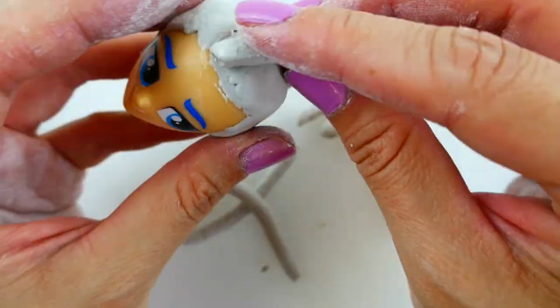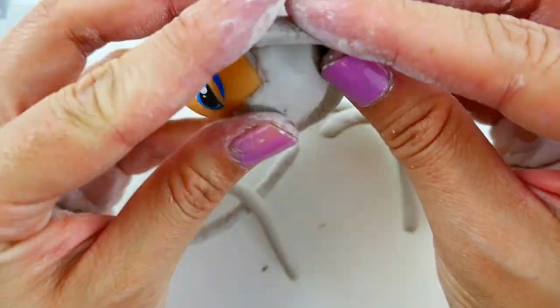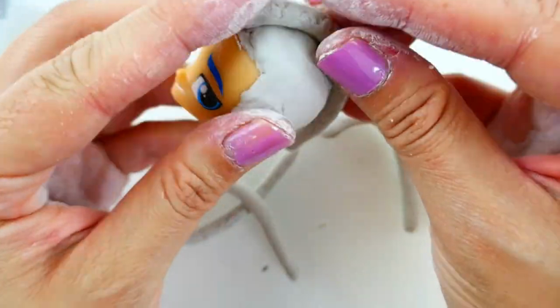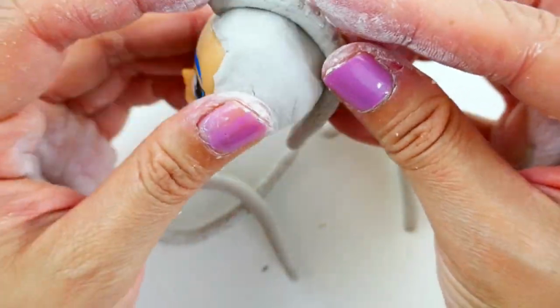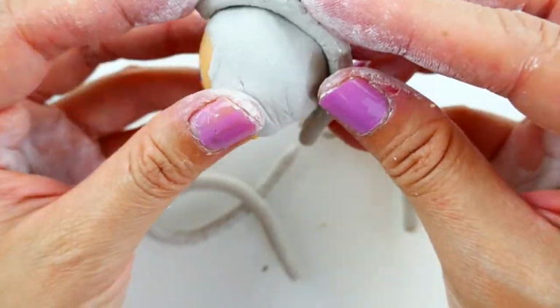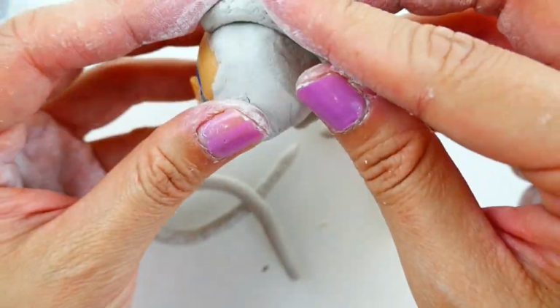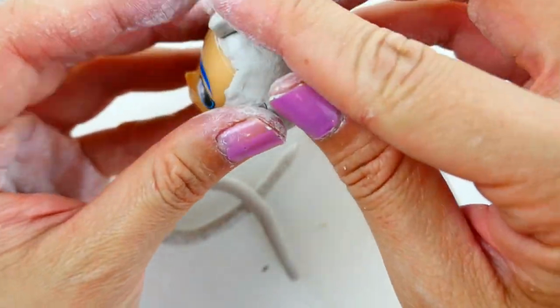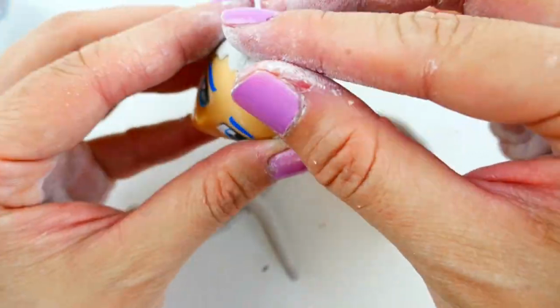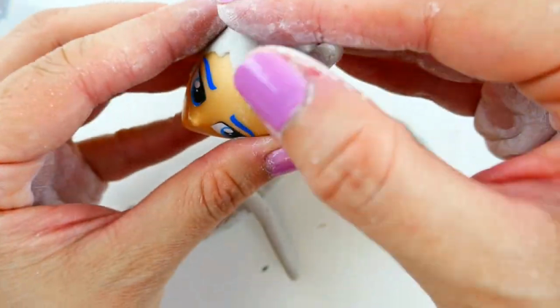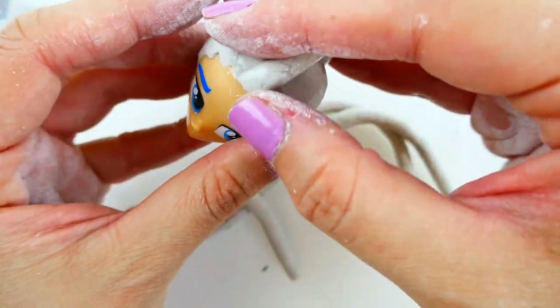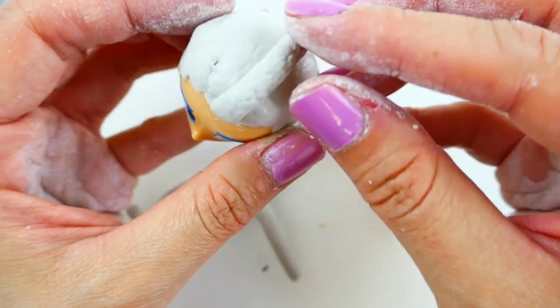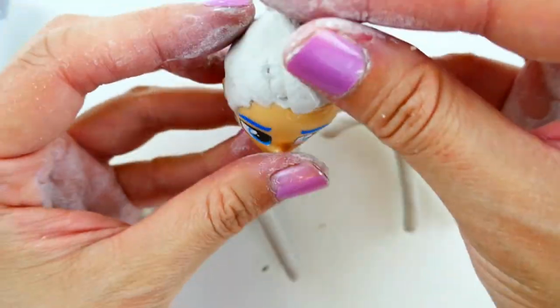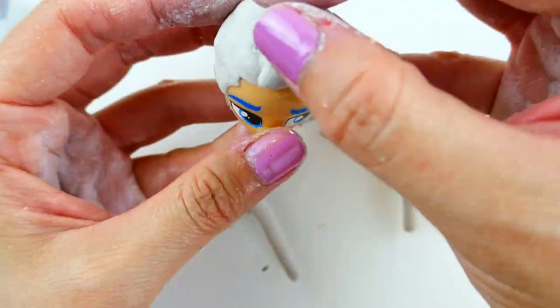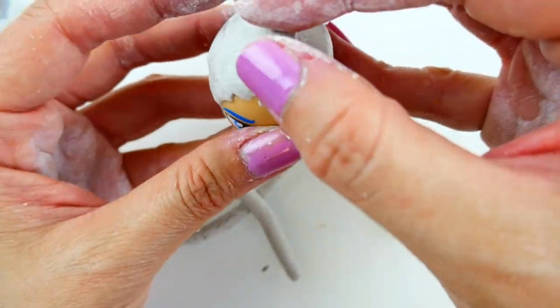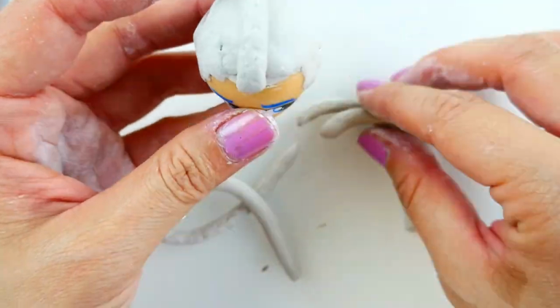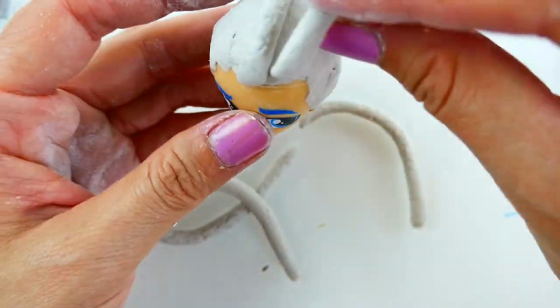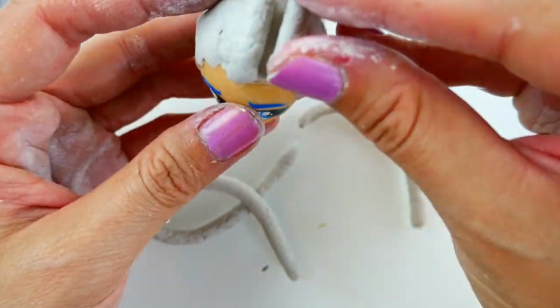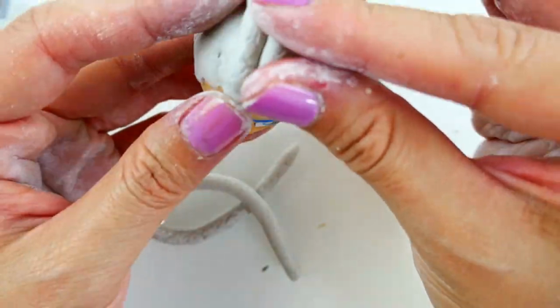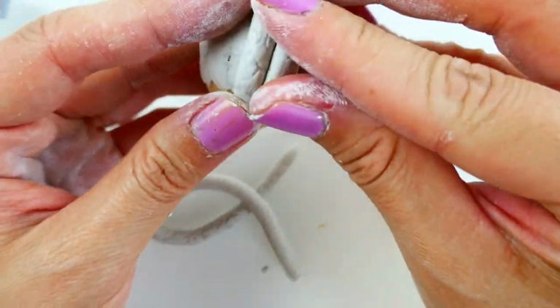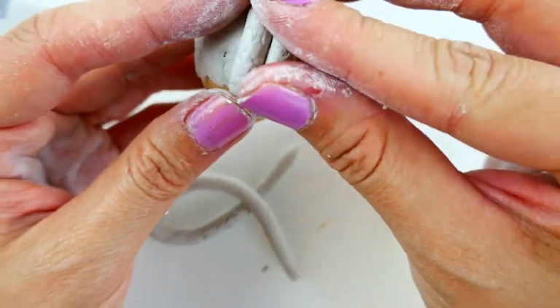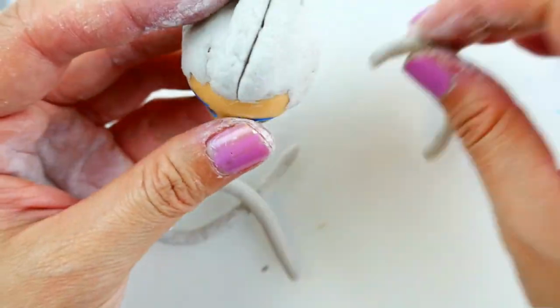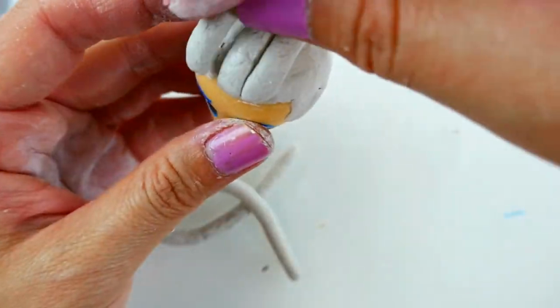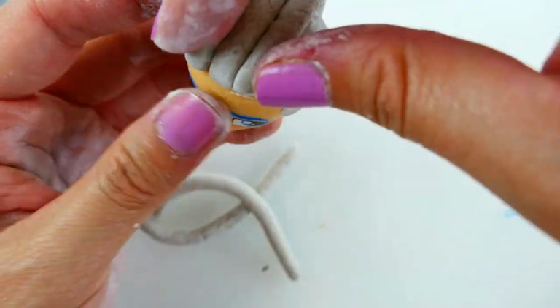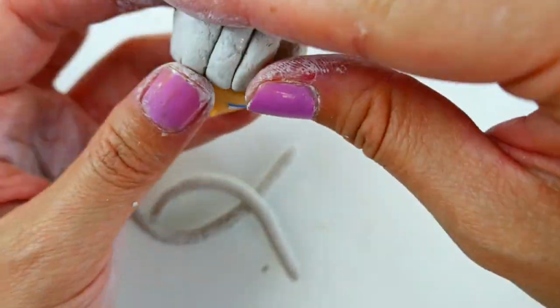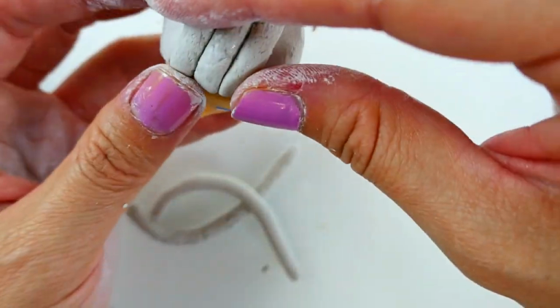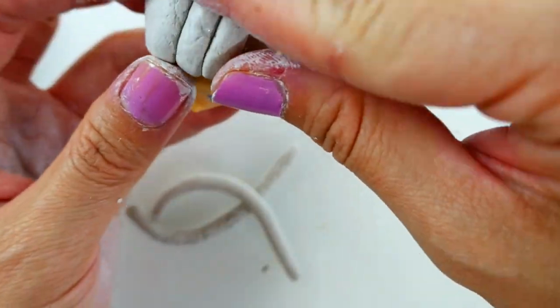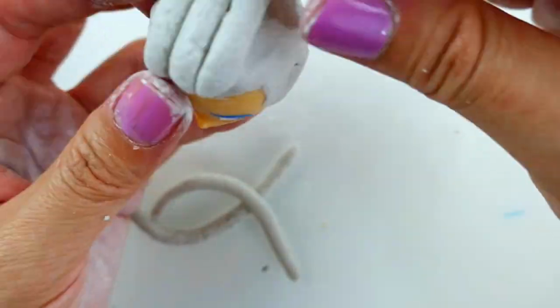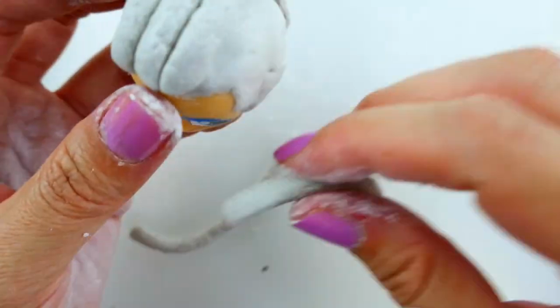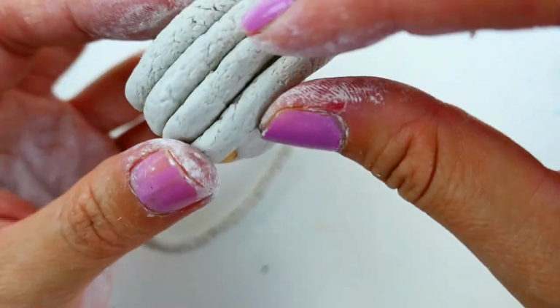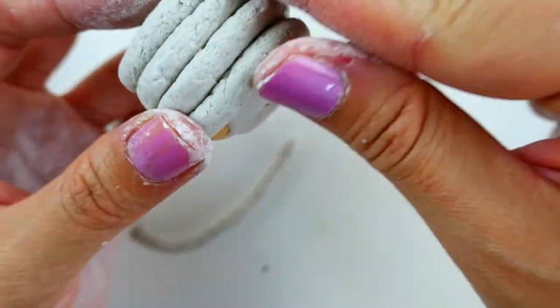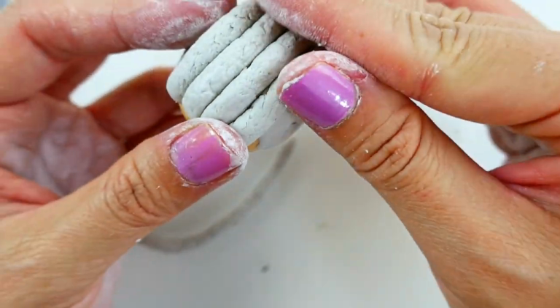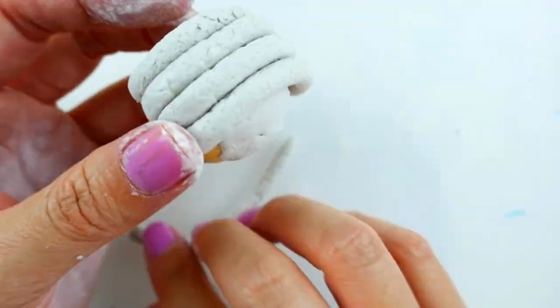We're going to stick the strands on top of Flash Sentry's head. I've already covered his head with clay, so this will make it easier to stick the strands on.